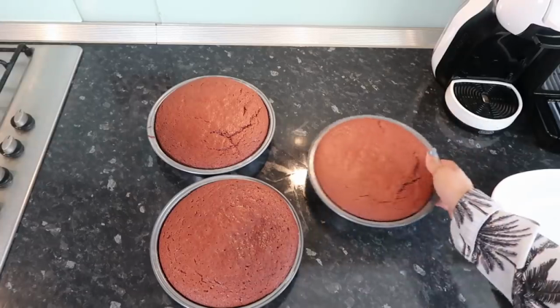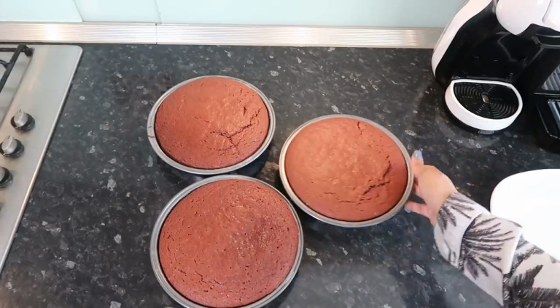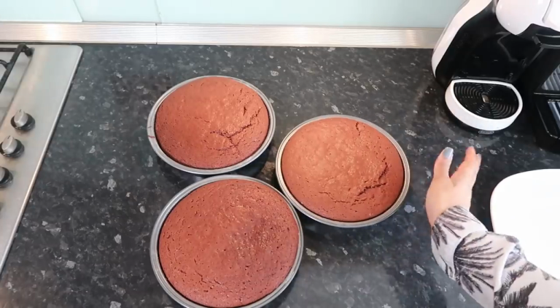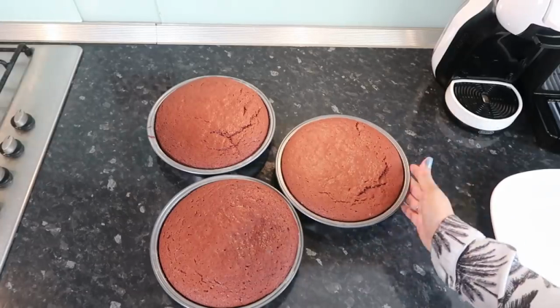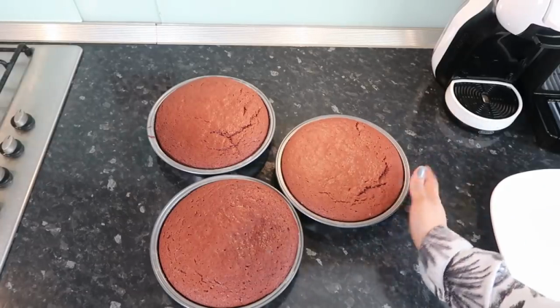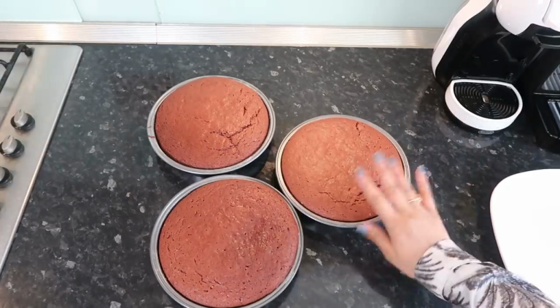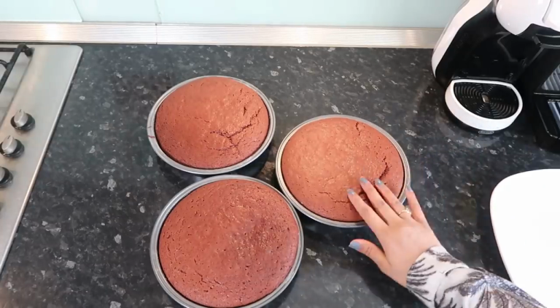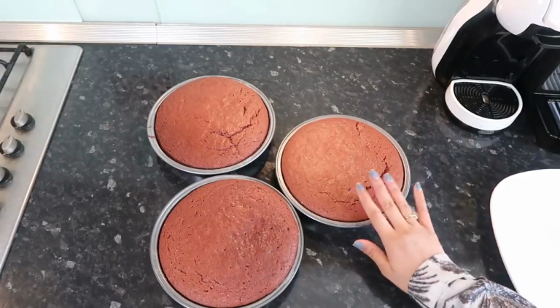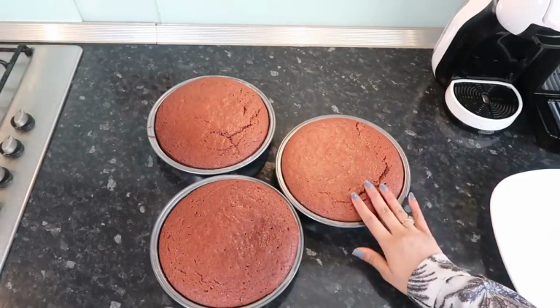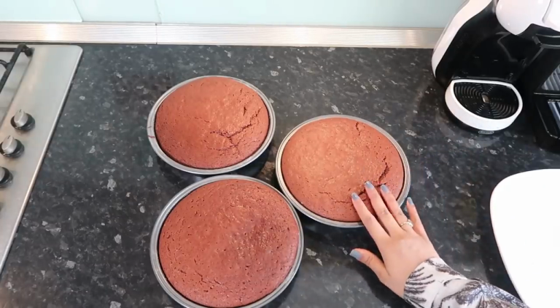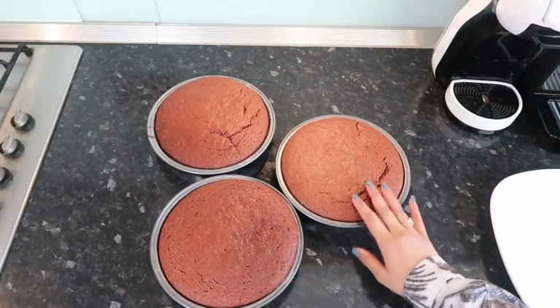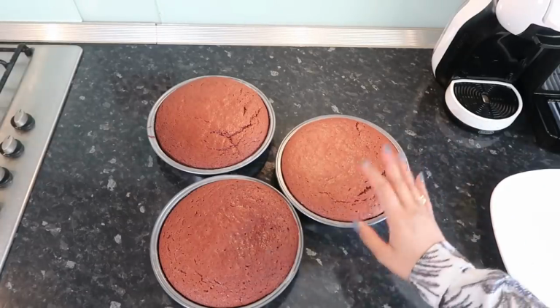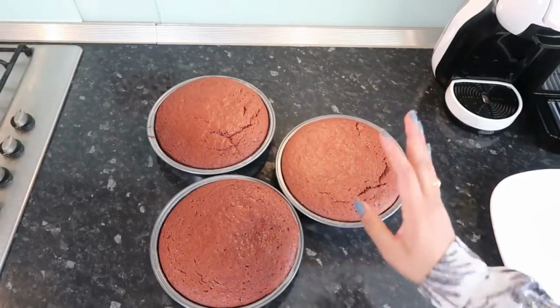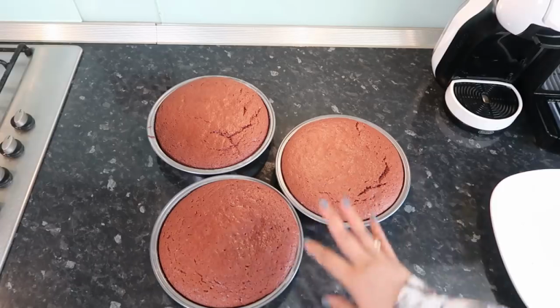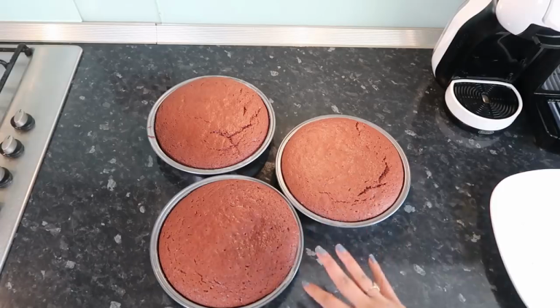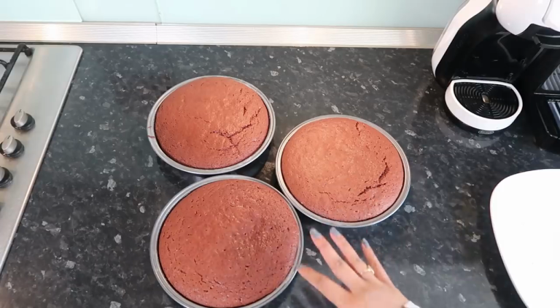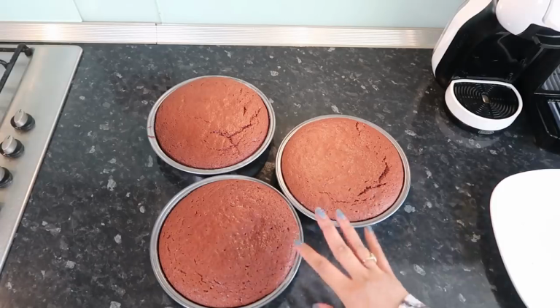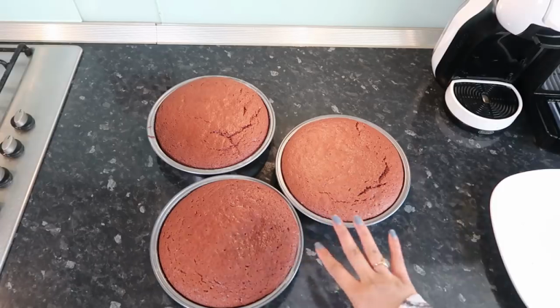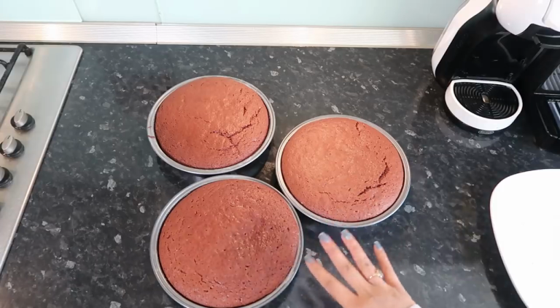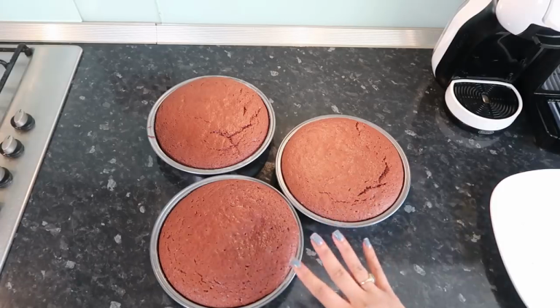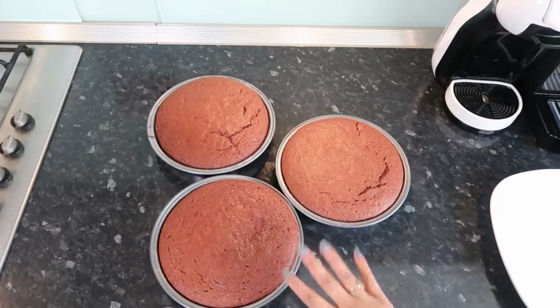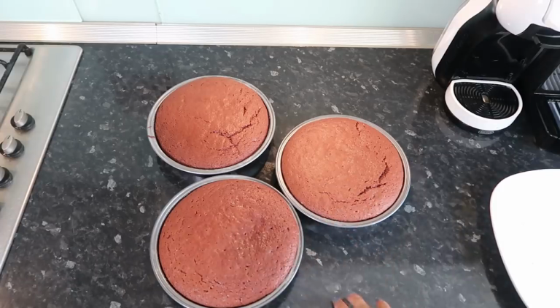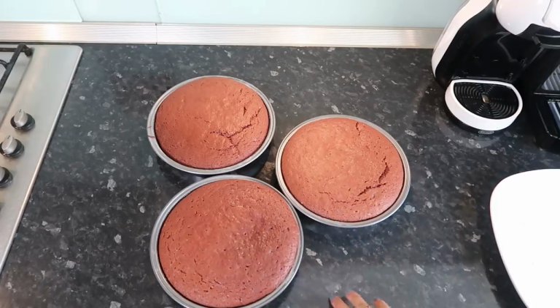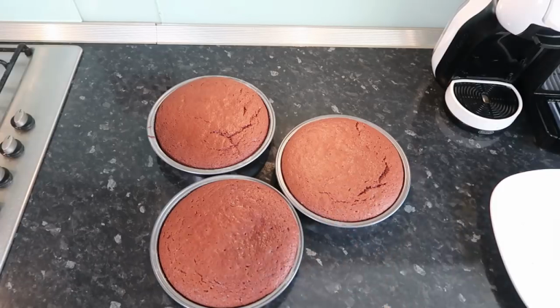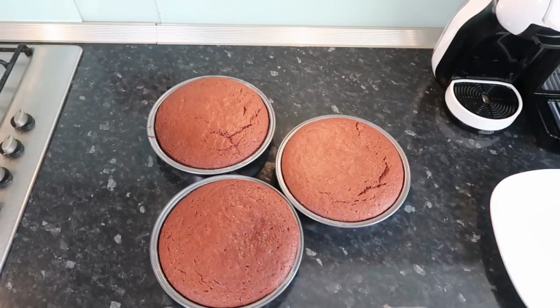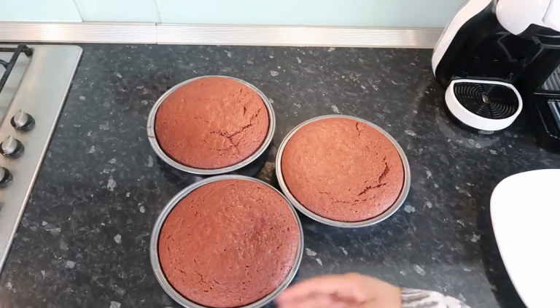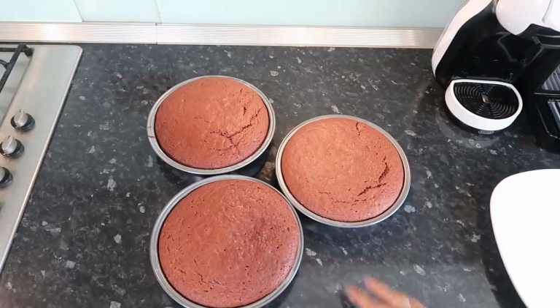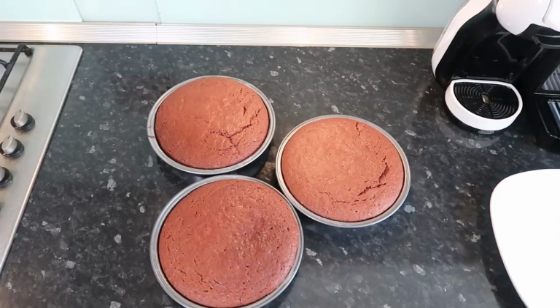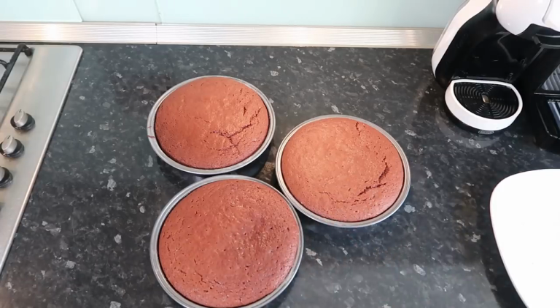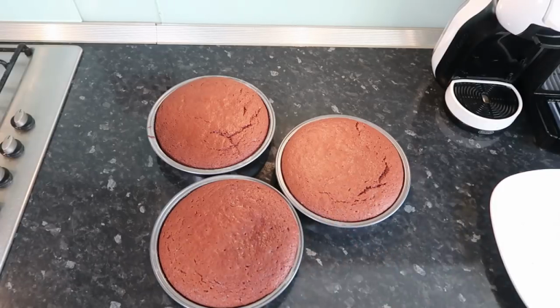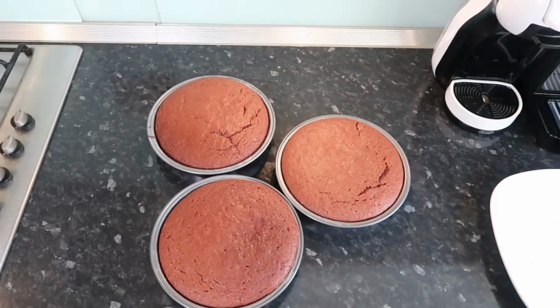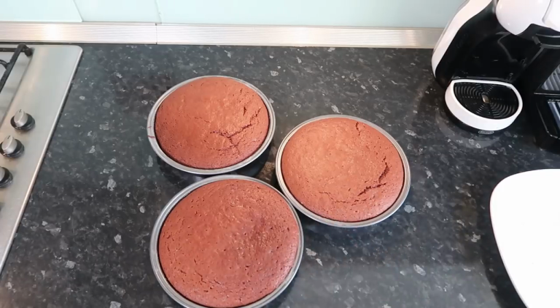Alright, our cakes are now ready. I'm going to let these cool and let the cream cheese frosting cool, and then we can start decorating everything.